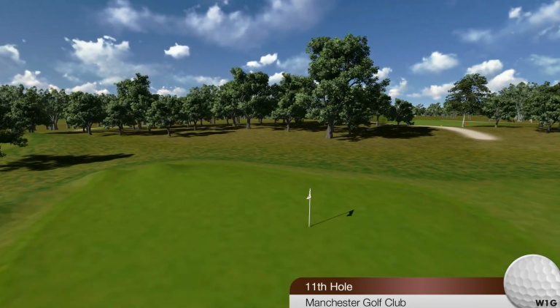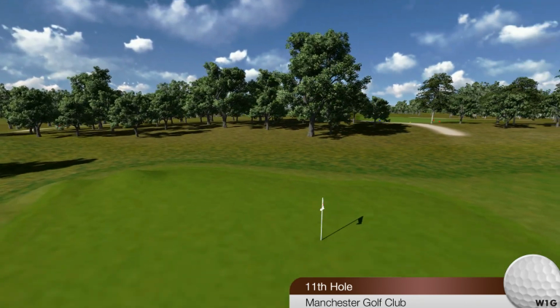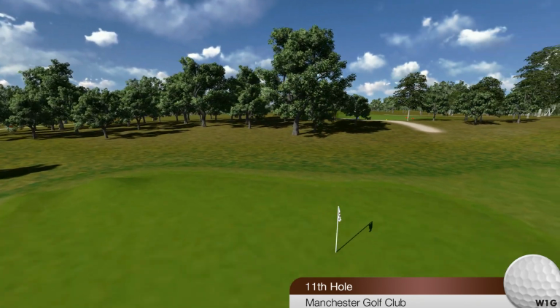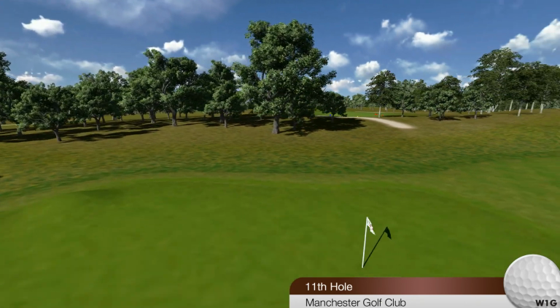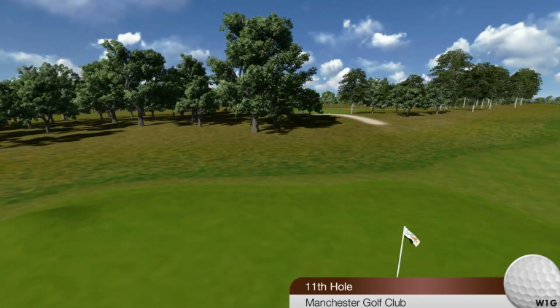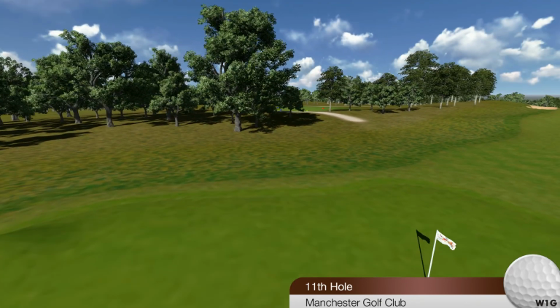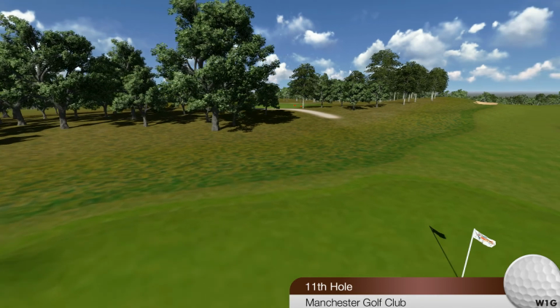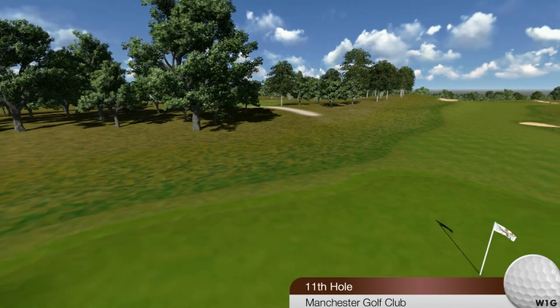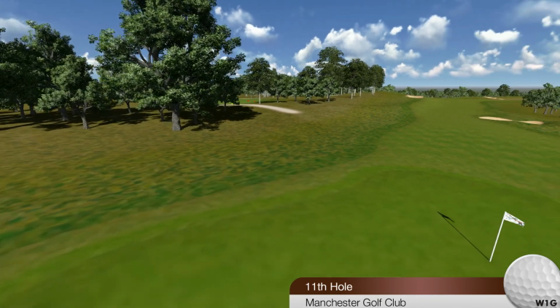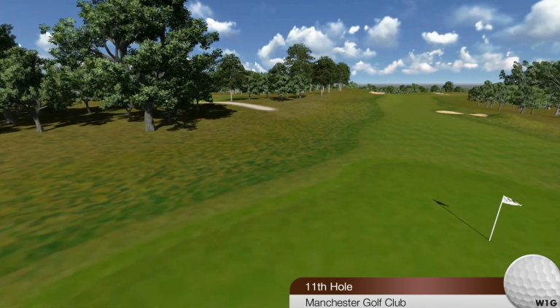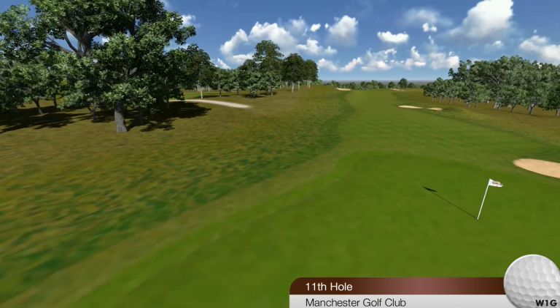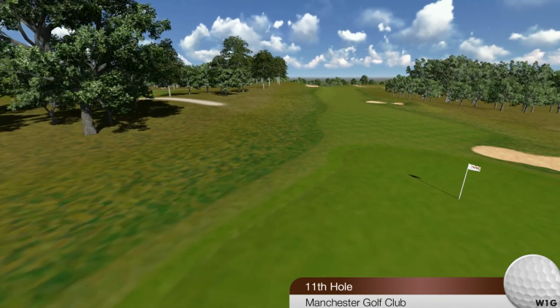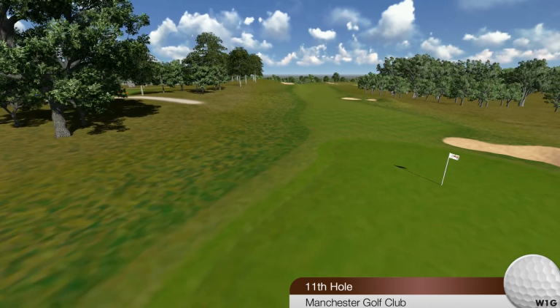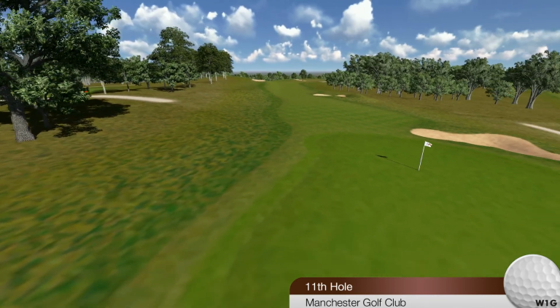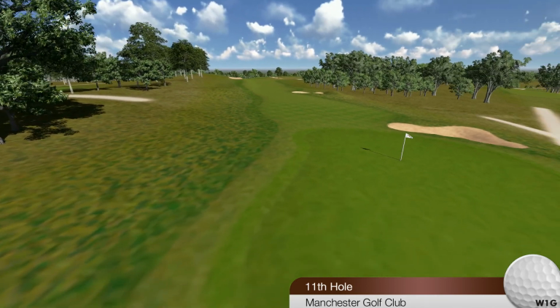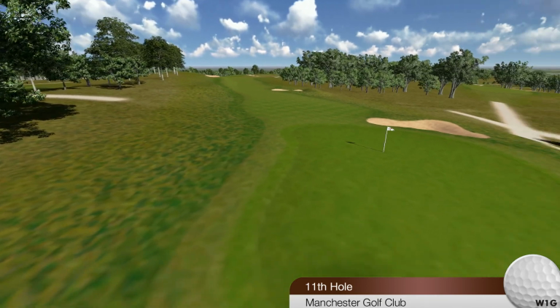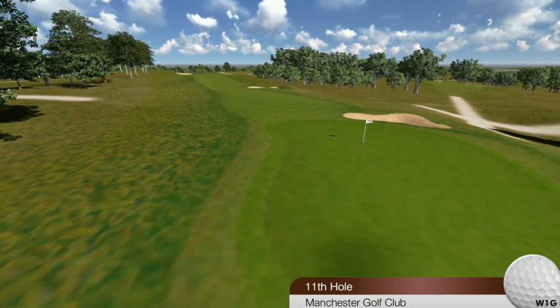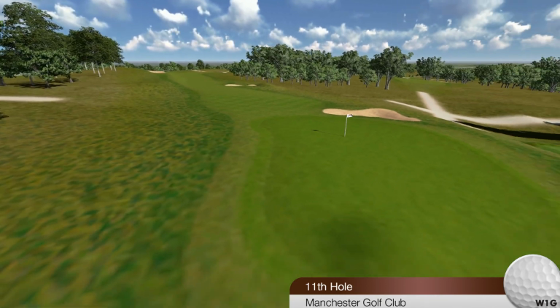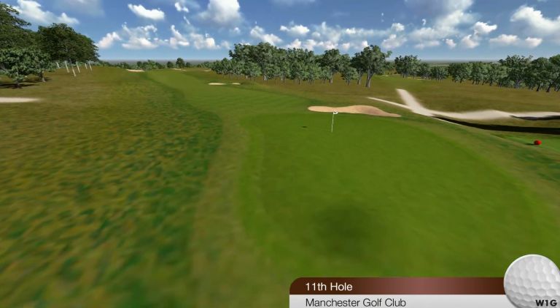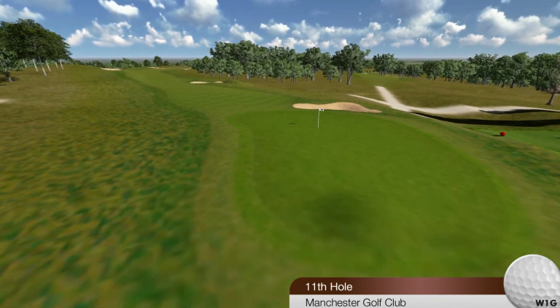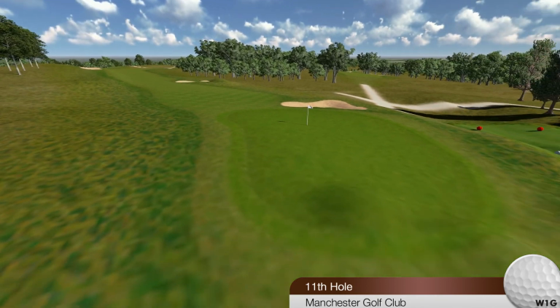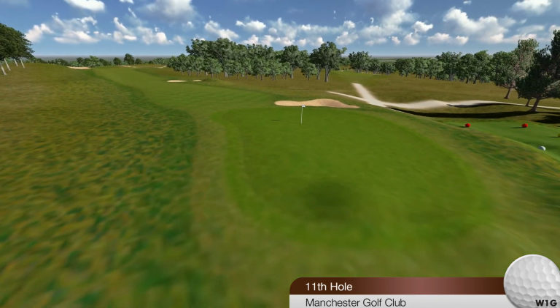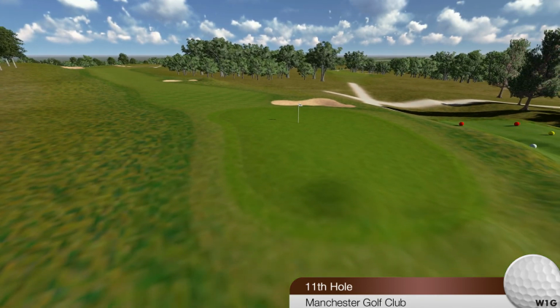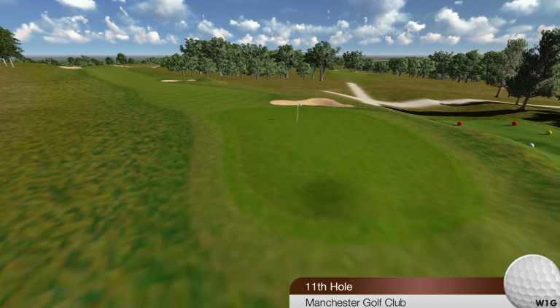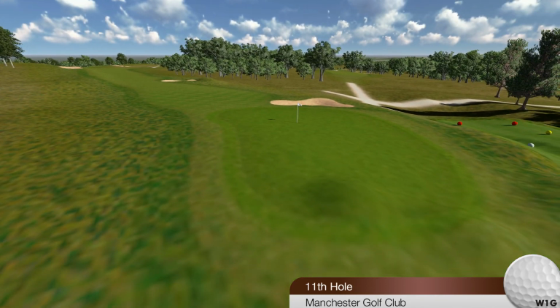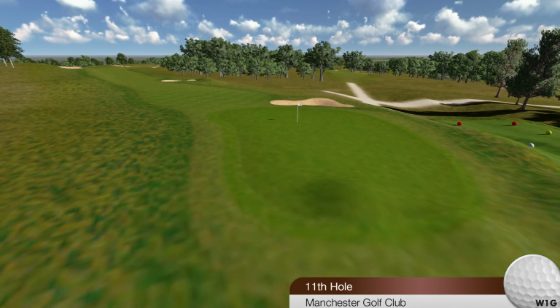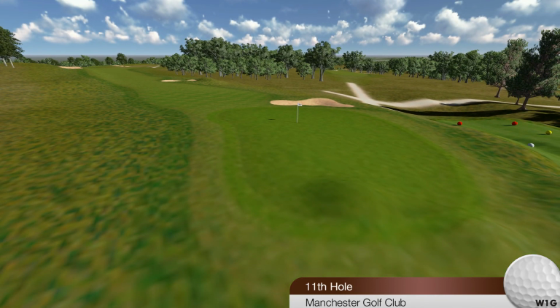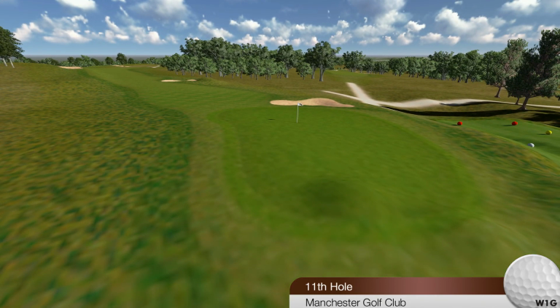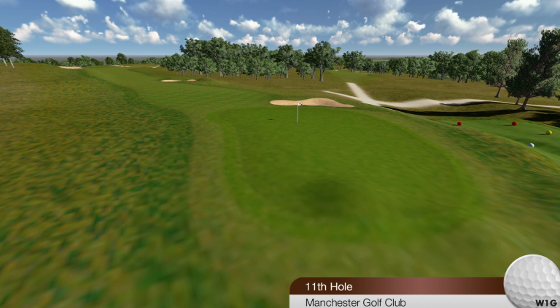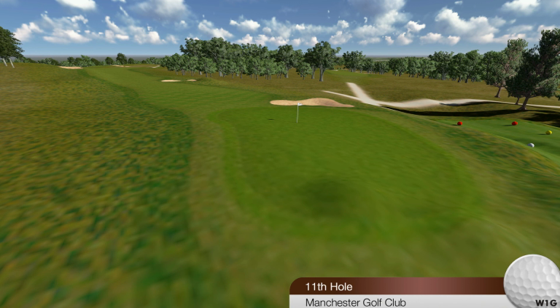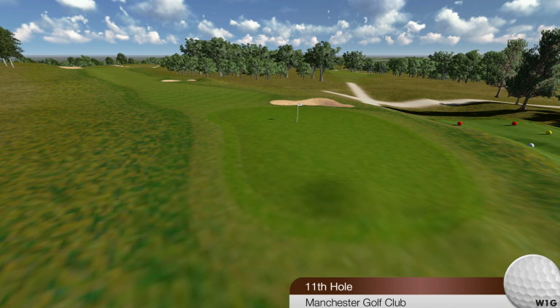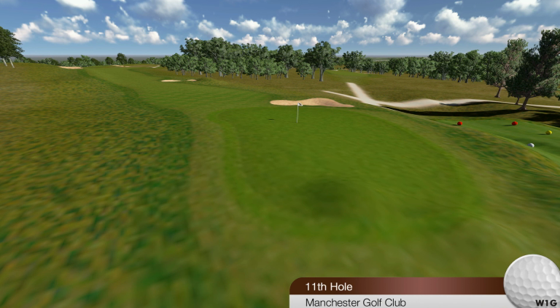In approaching this green, the ball can be pitched well to the right, as there is a big fall, and the ball will run down to the centre of the green.